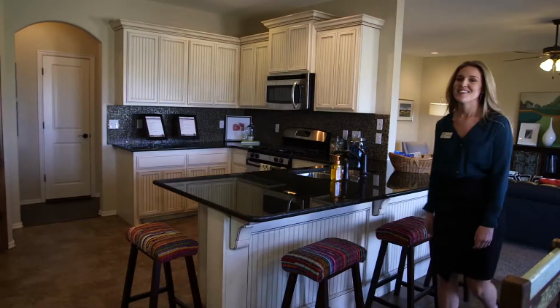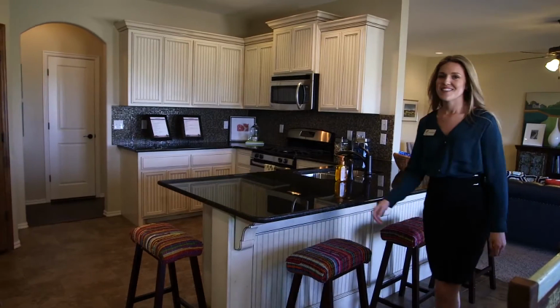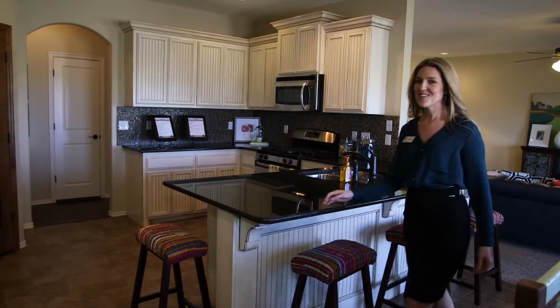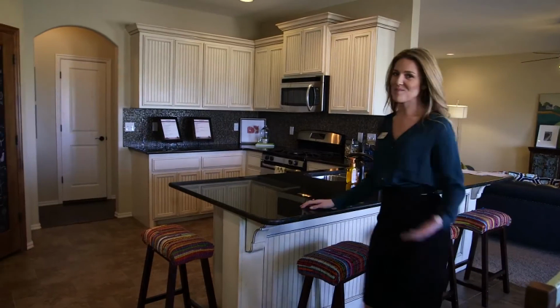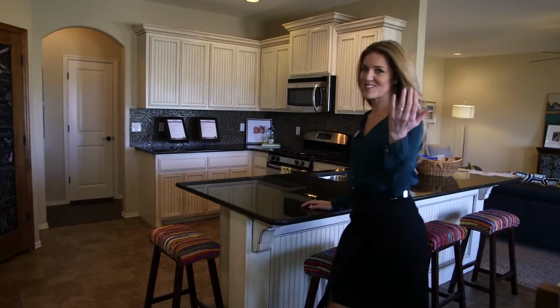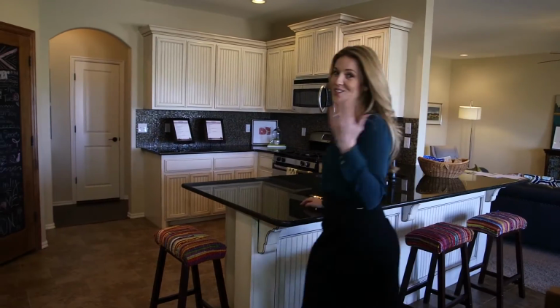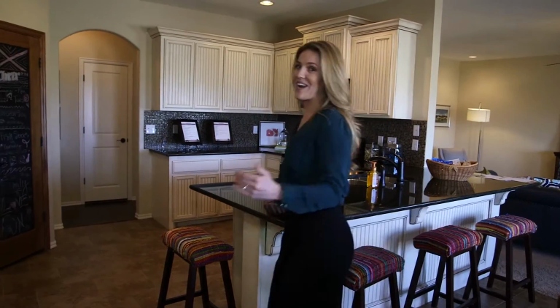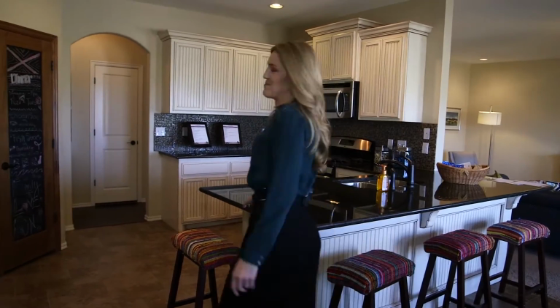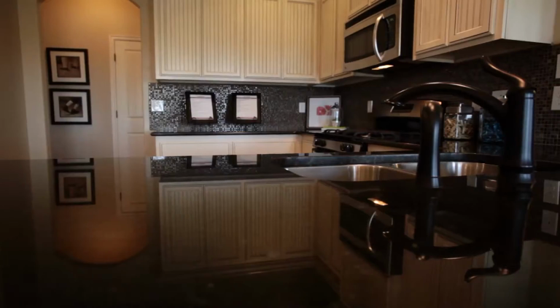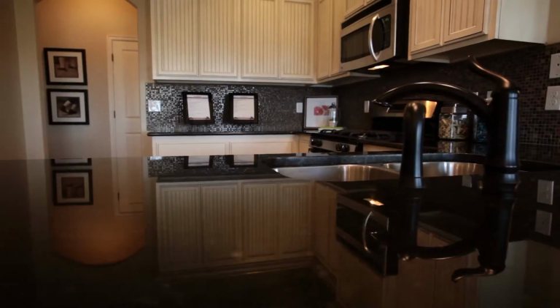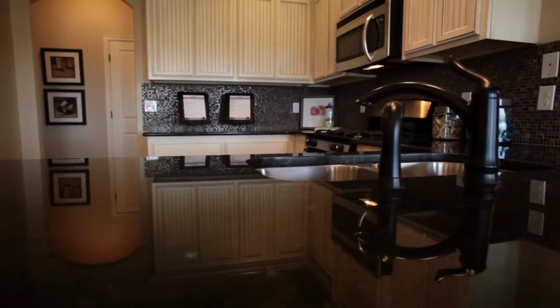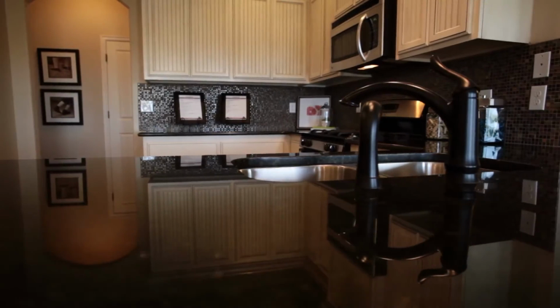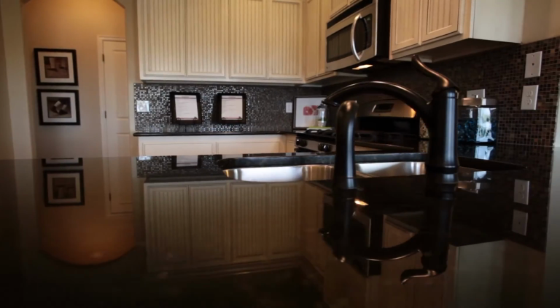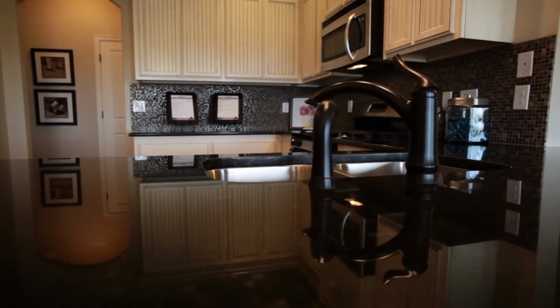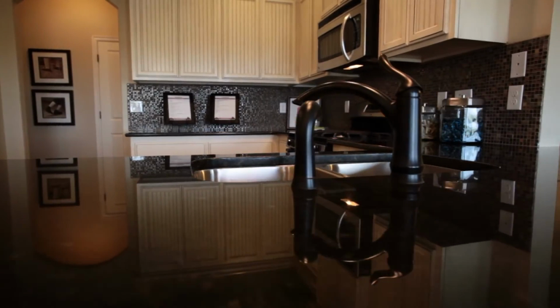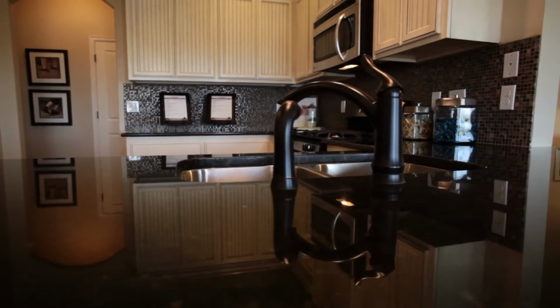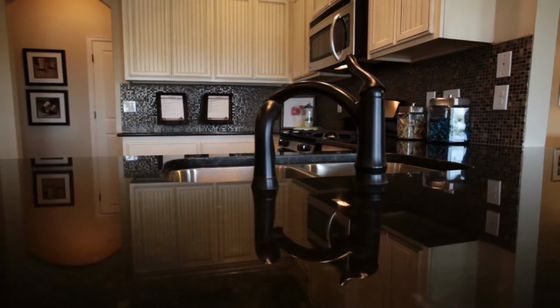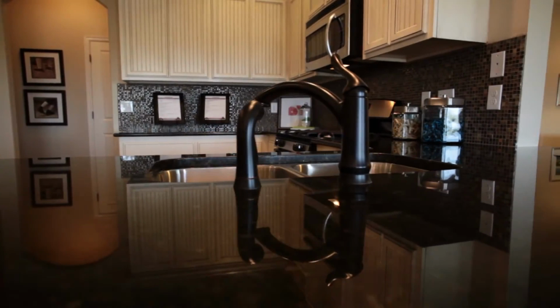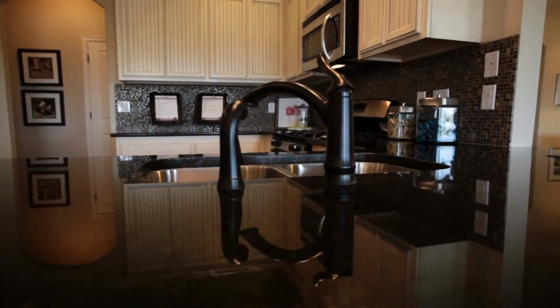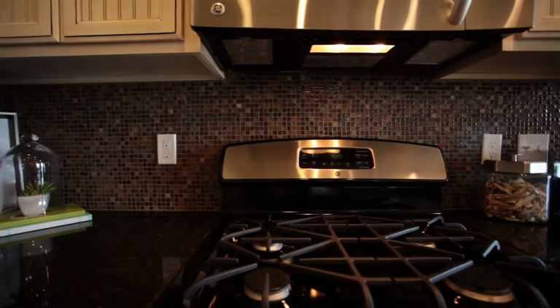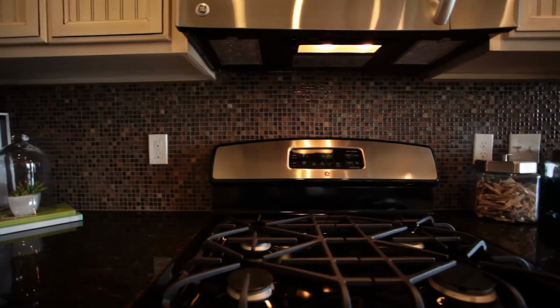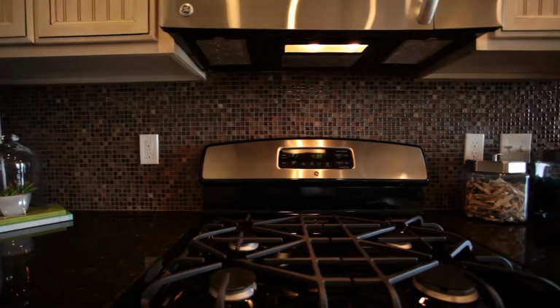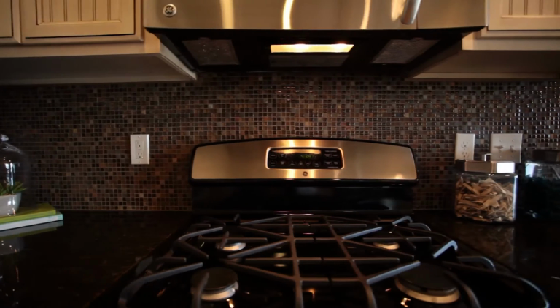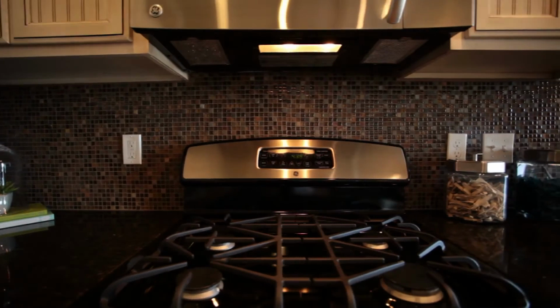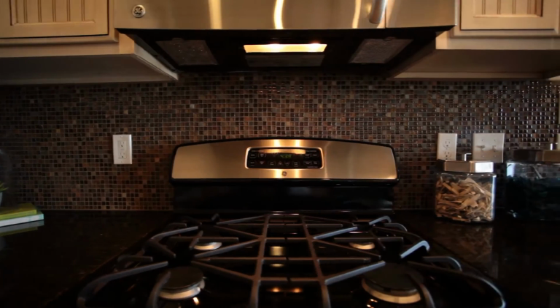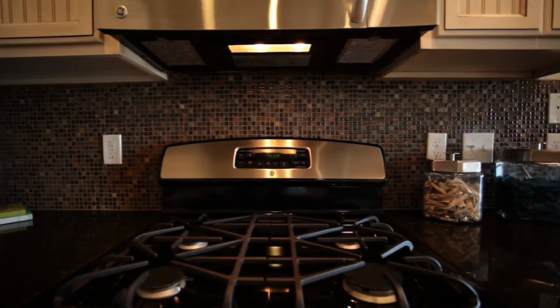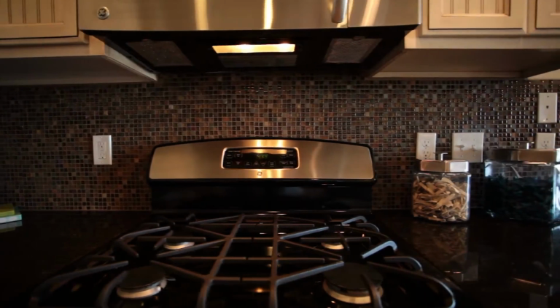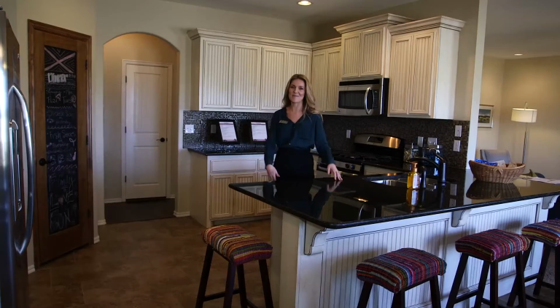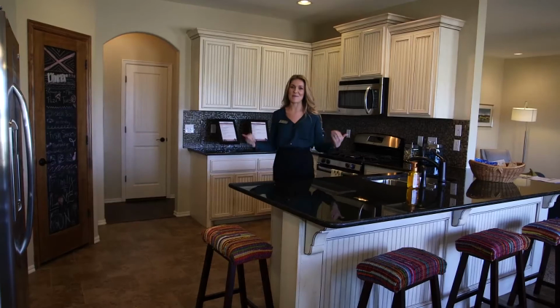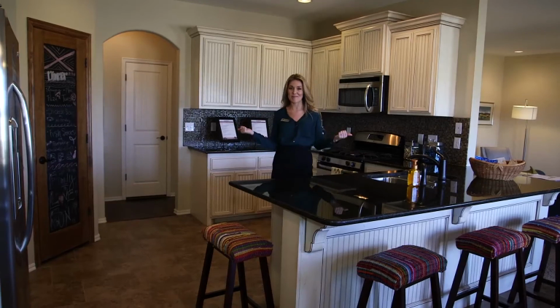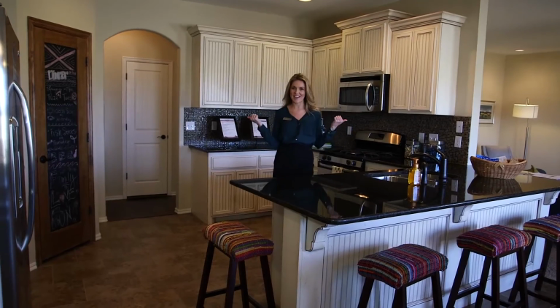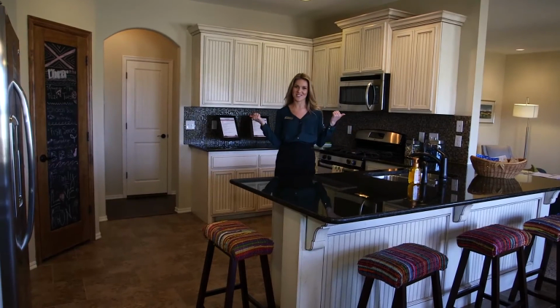This home has a great open kitchen with granite countertops, stainless steel appliances, and a big pantry.